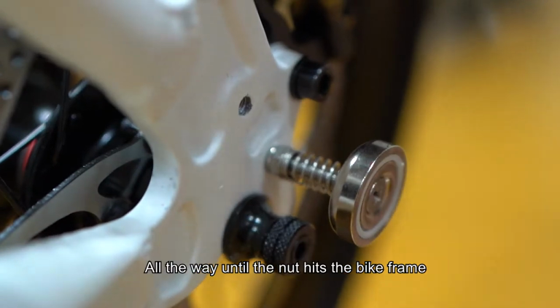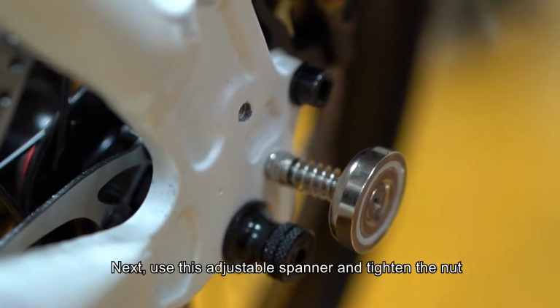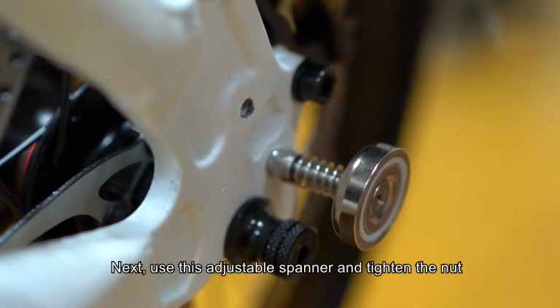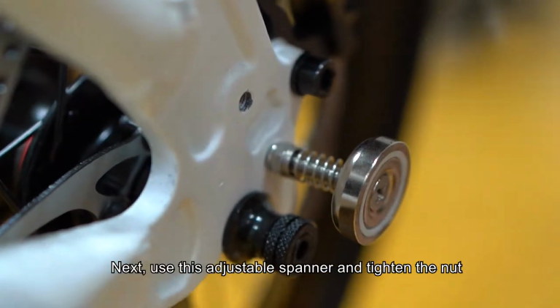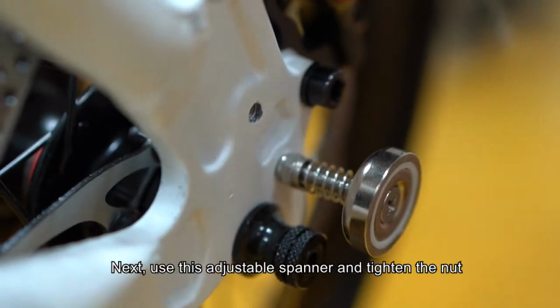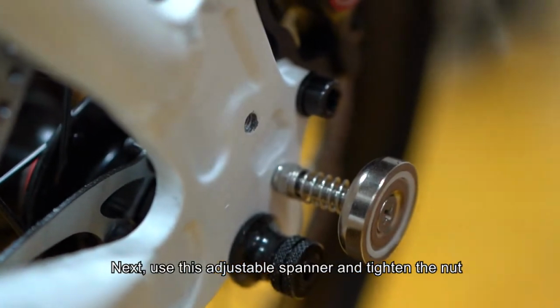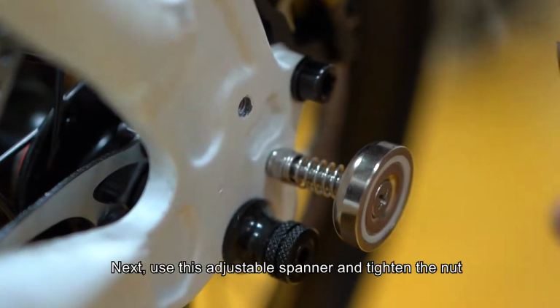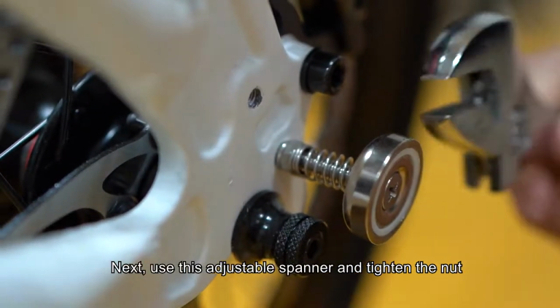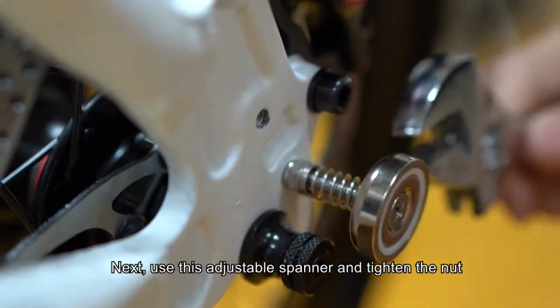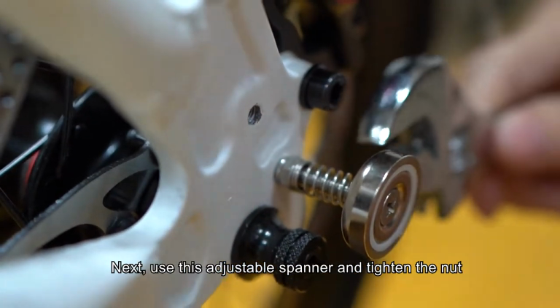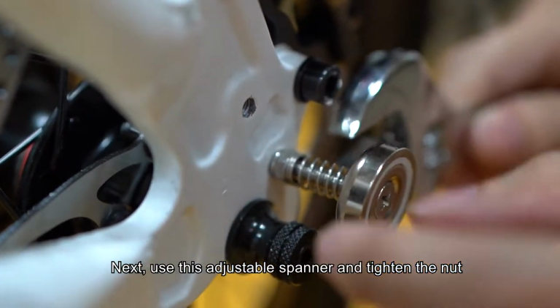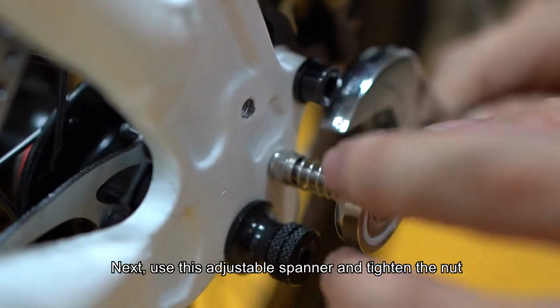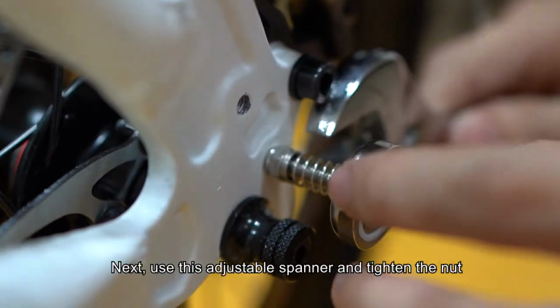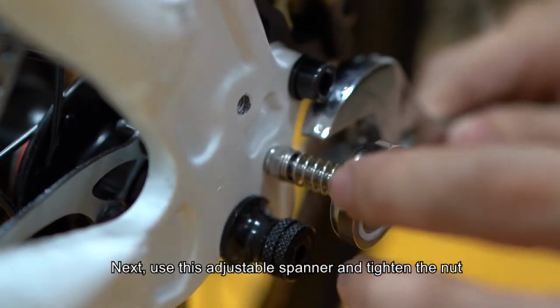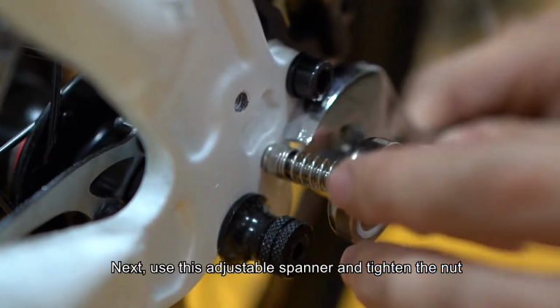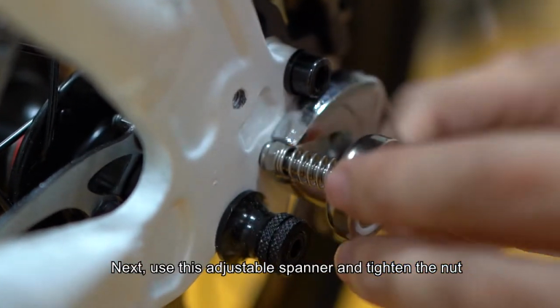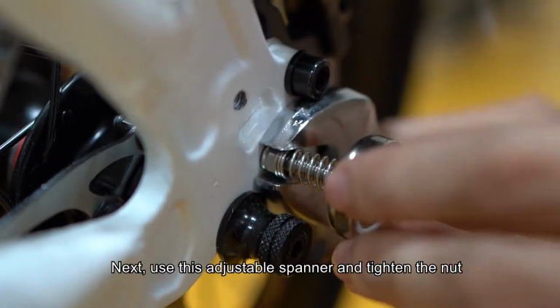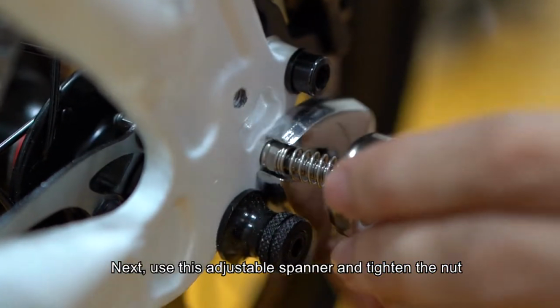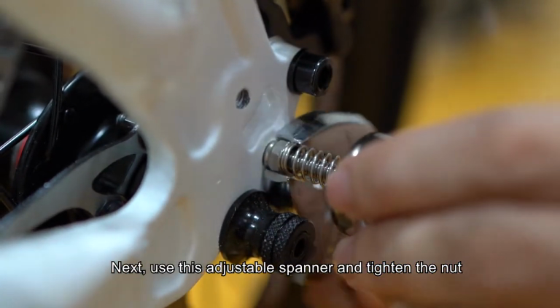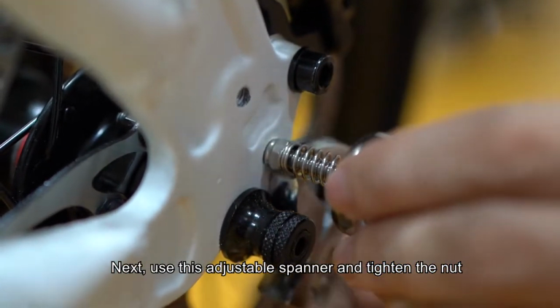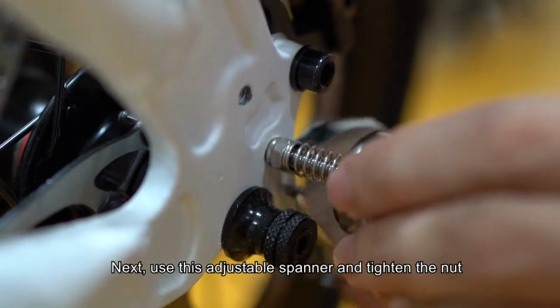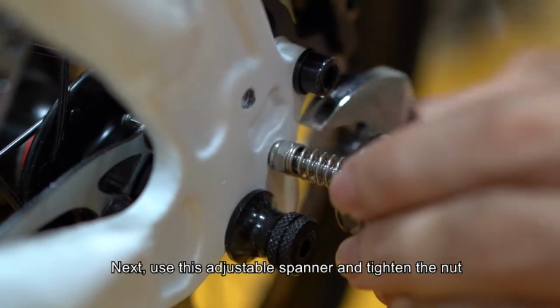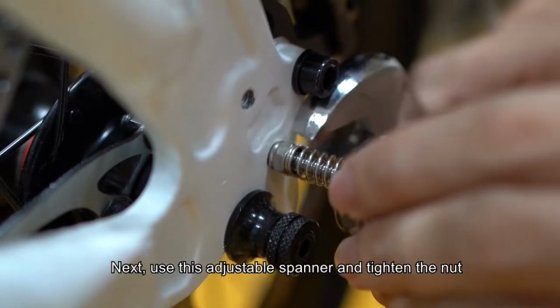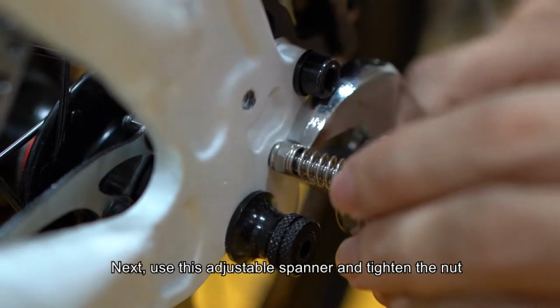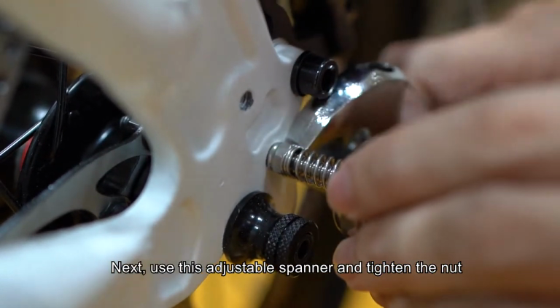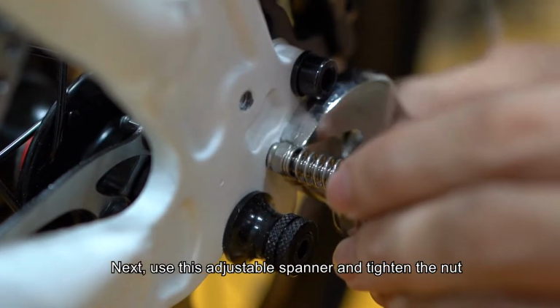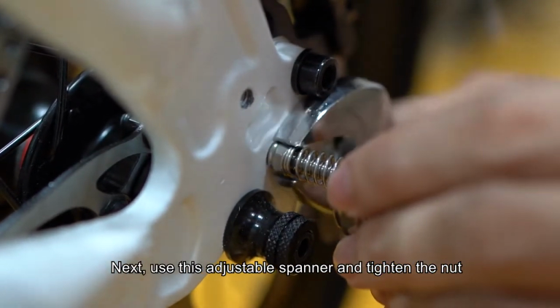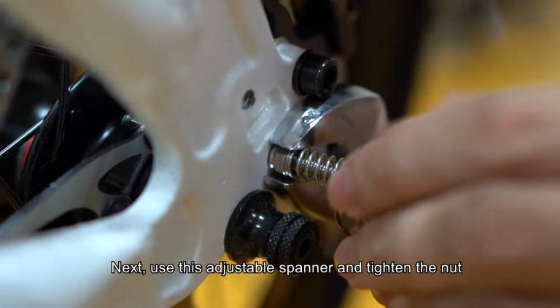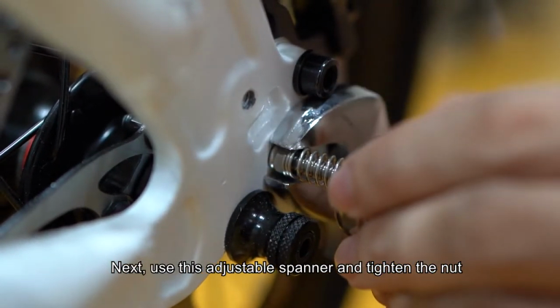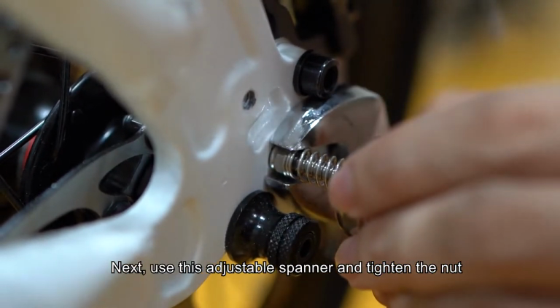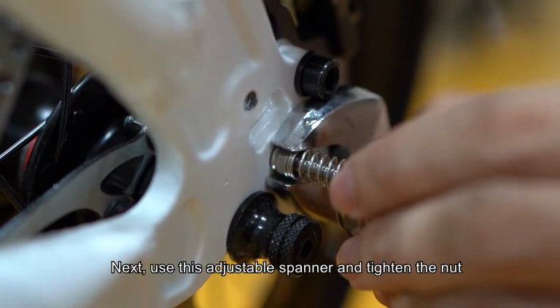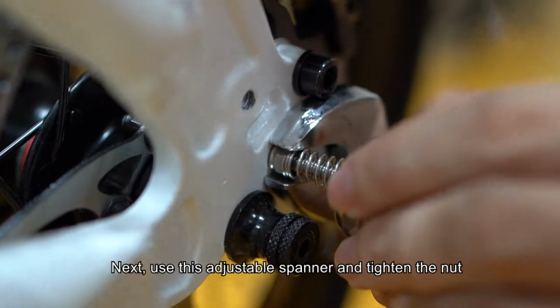Next, use this adjustable spanner to tighten the nut.